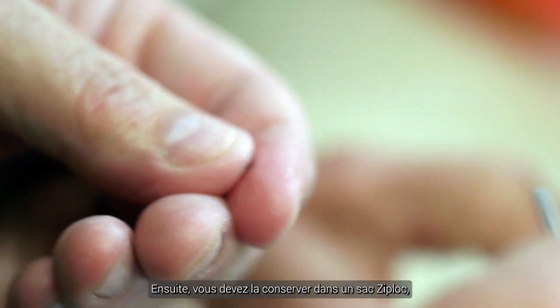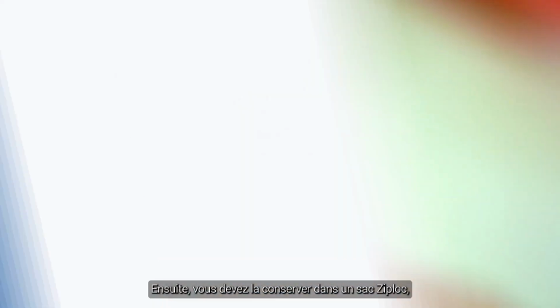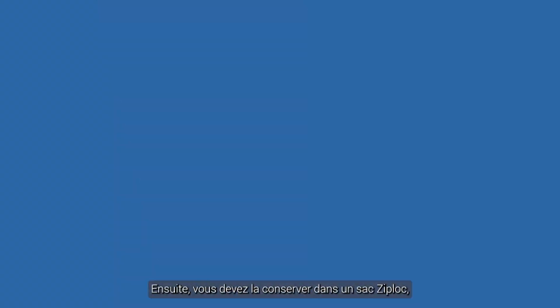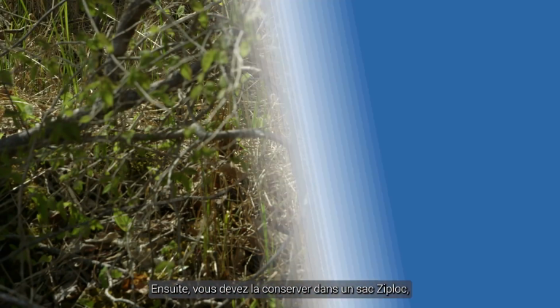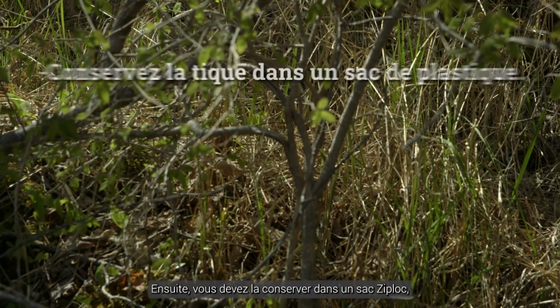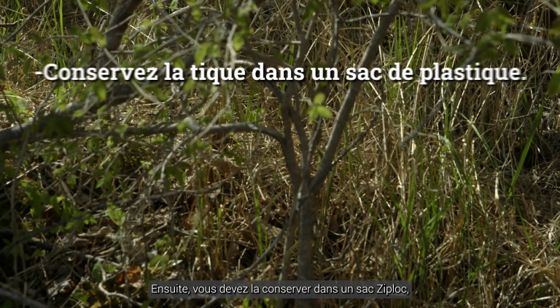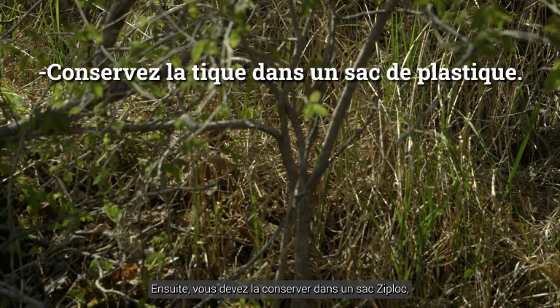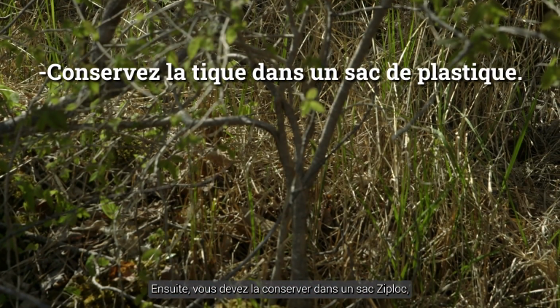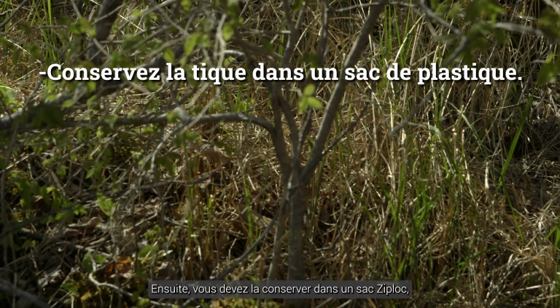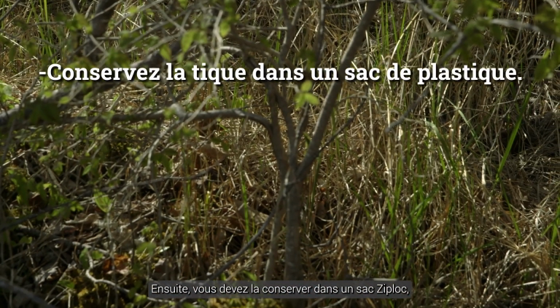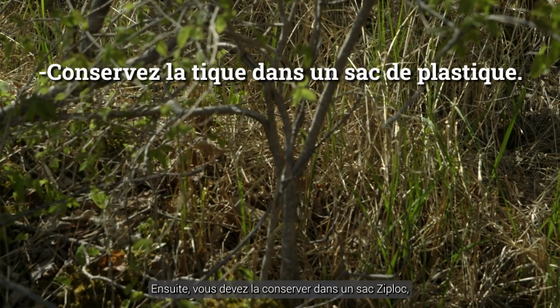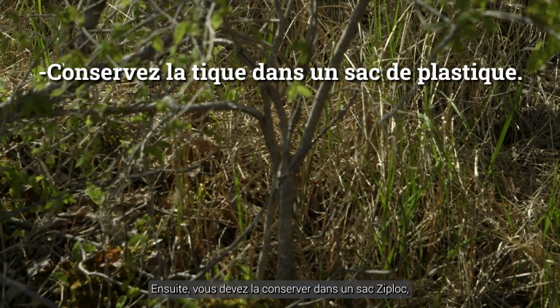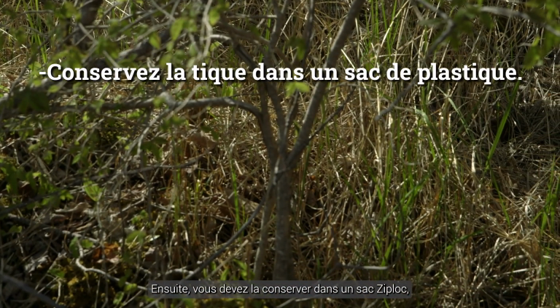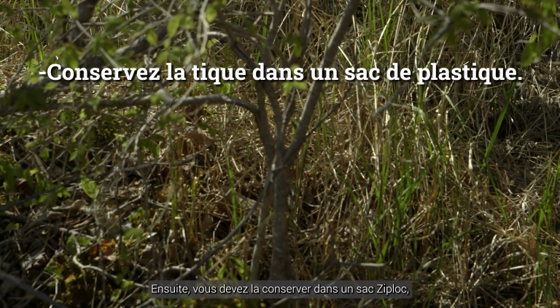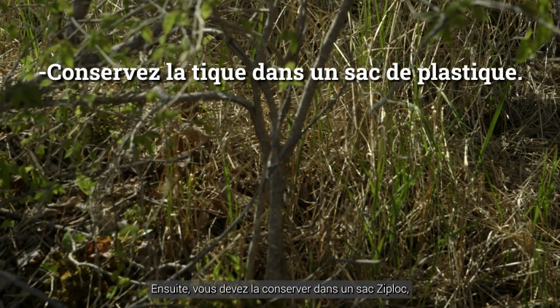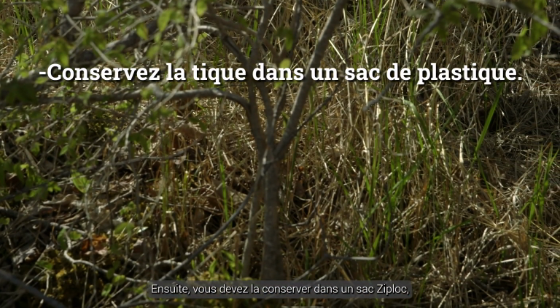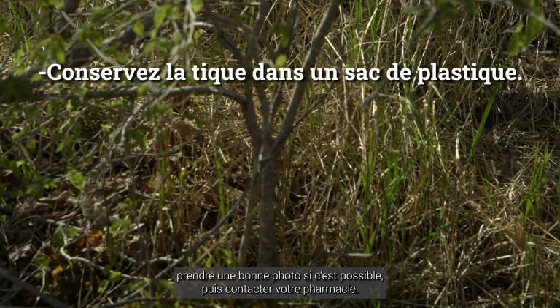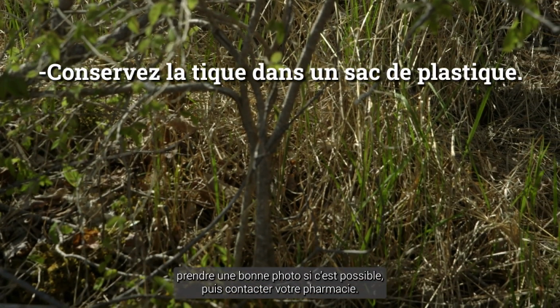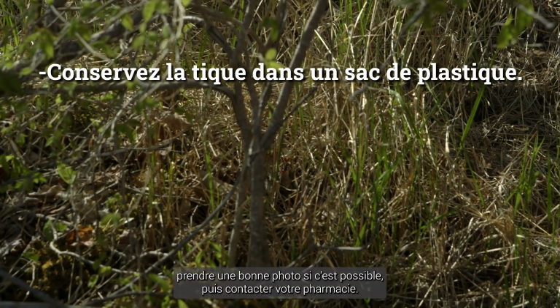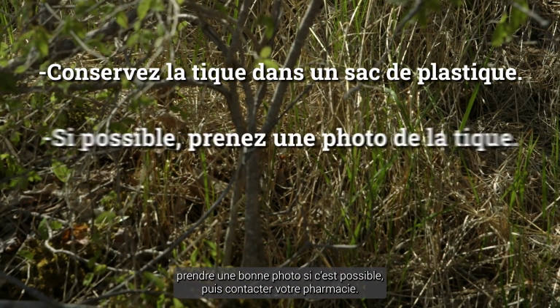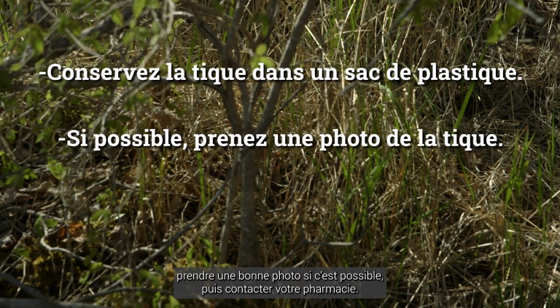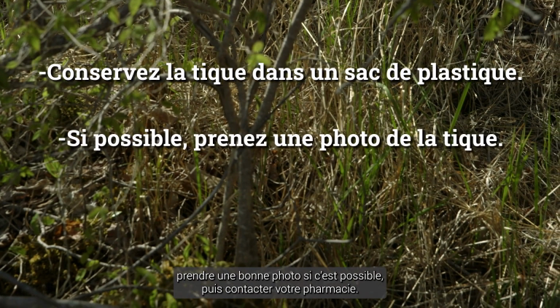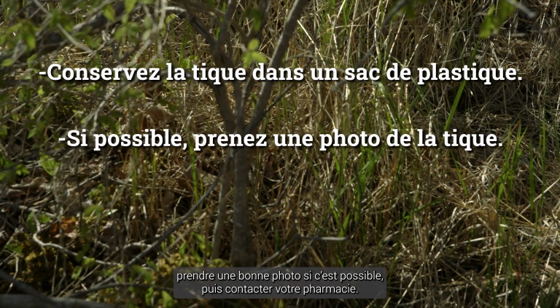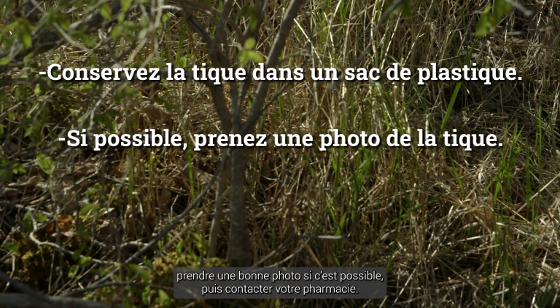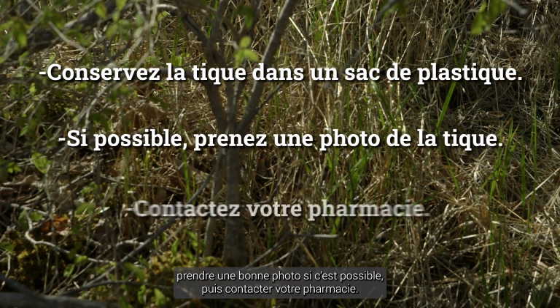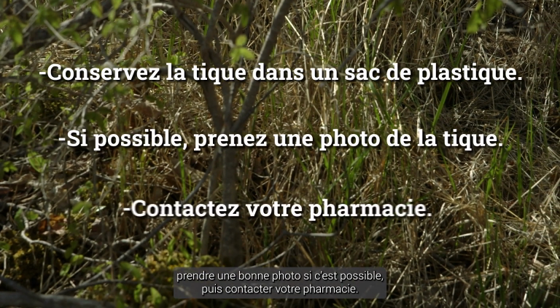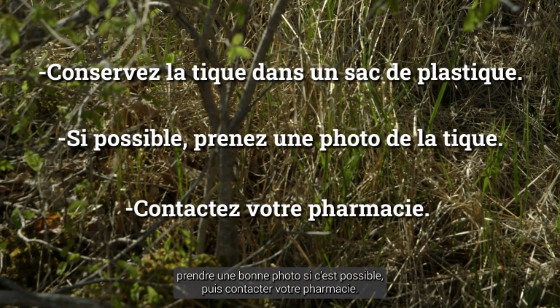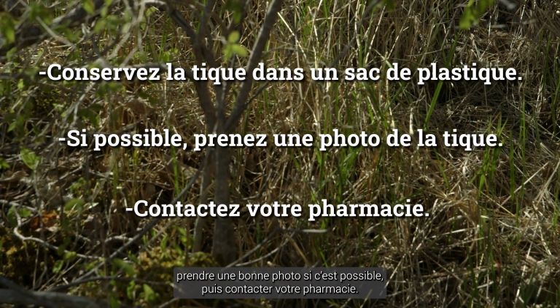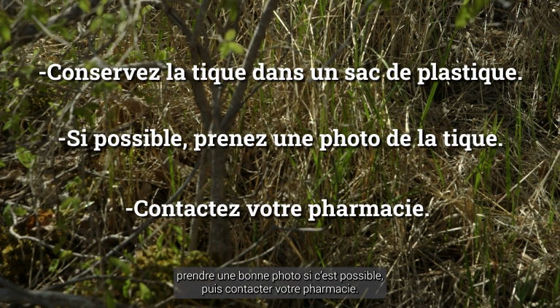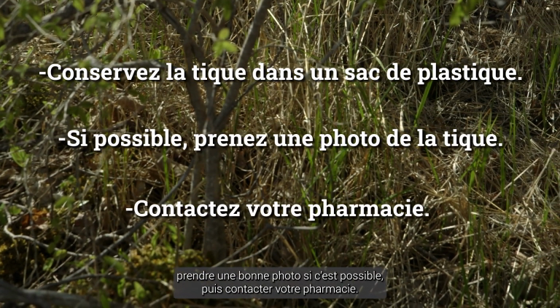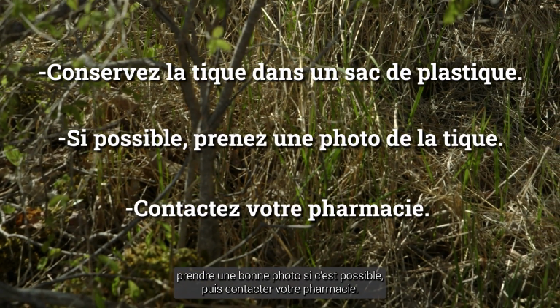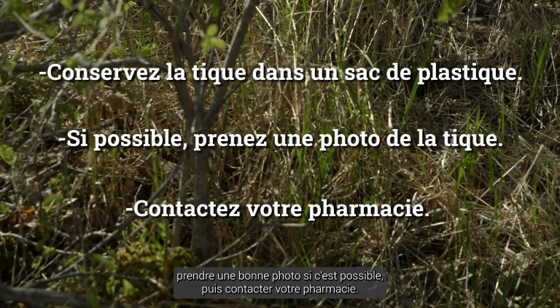Then what you should do is hold on to it, put it in a Ziploc bag, get a good picture of it if you can, and then reach out to your pharmacy.